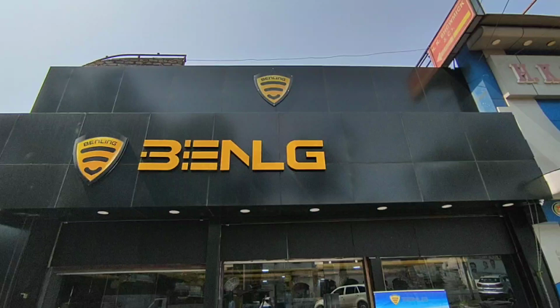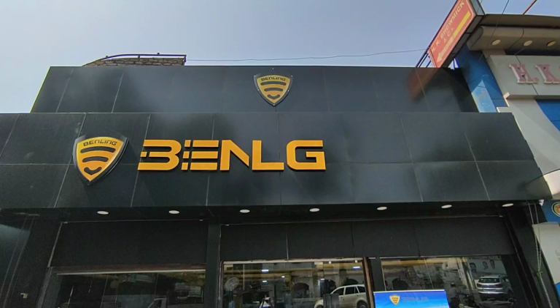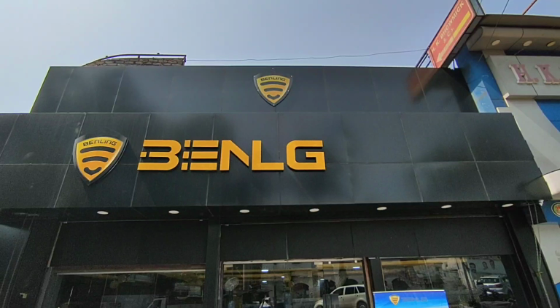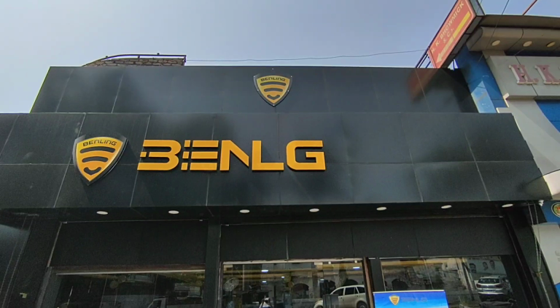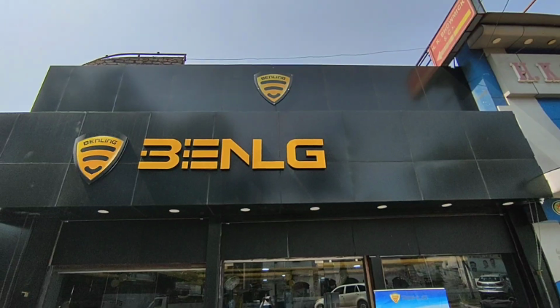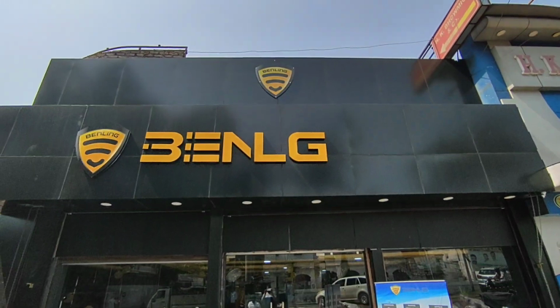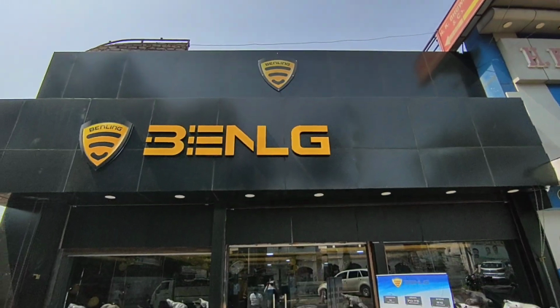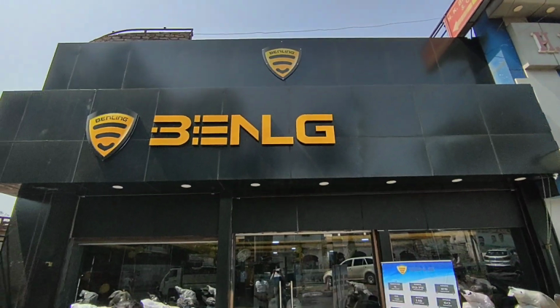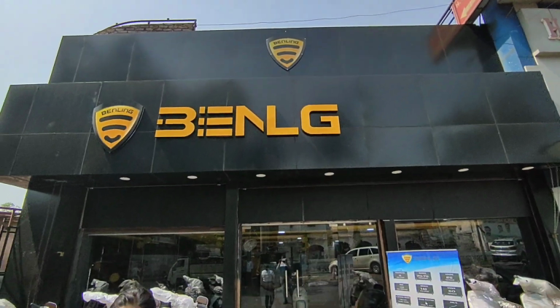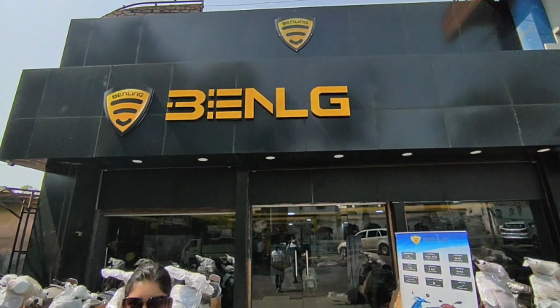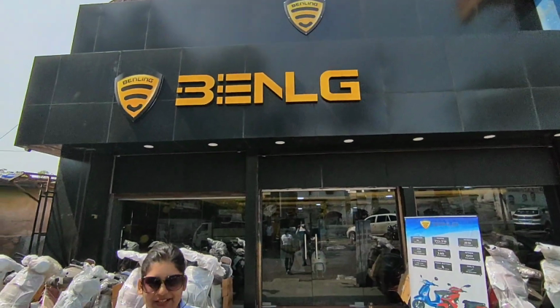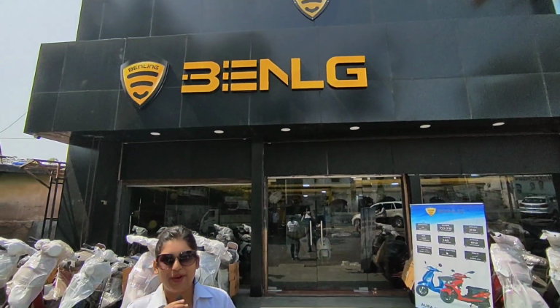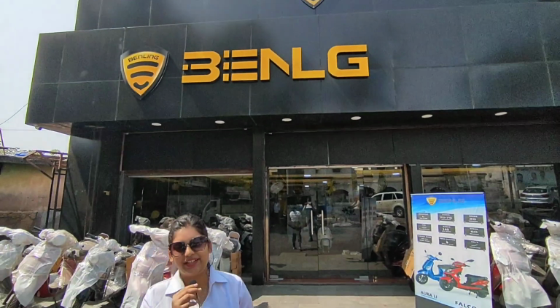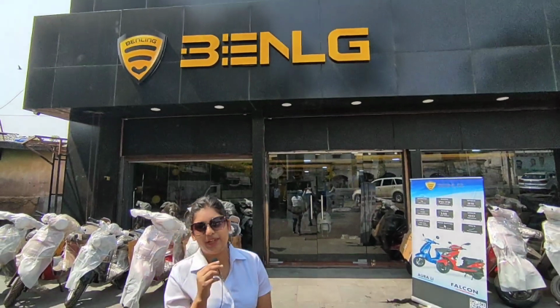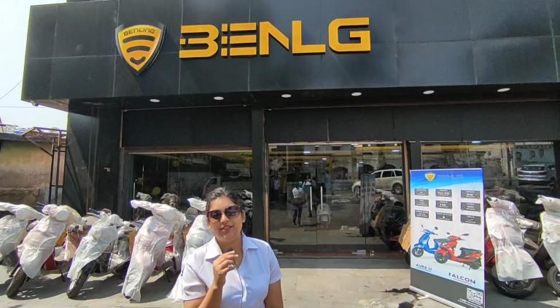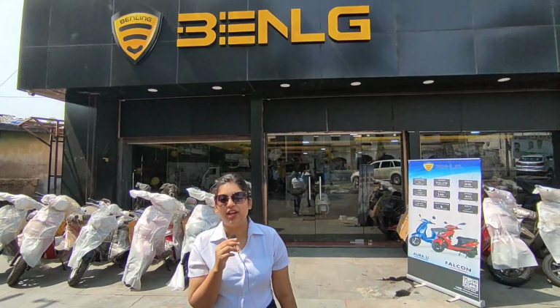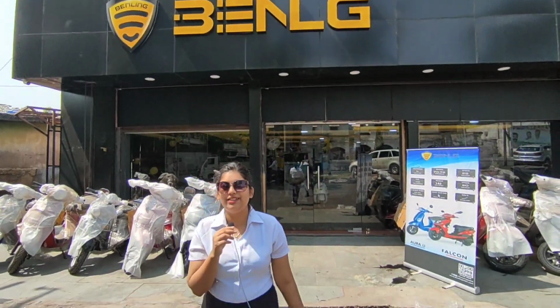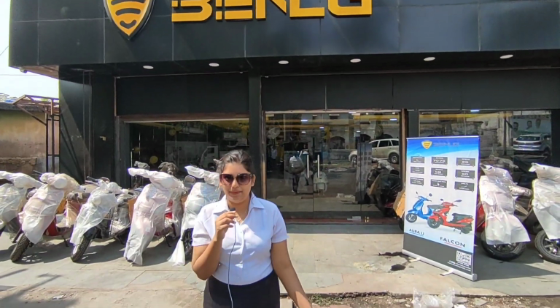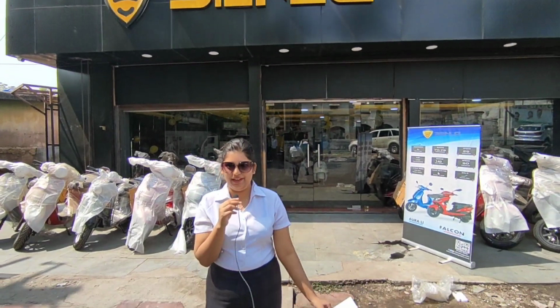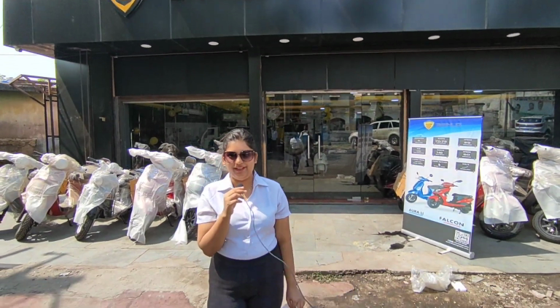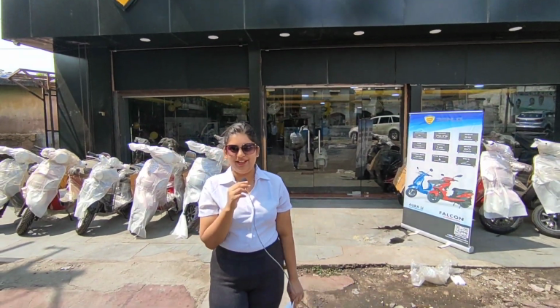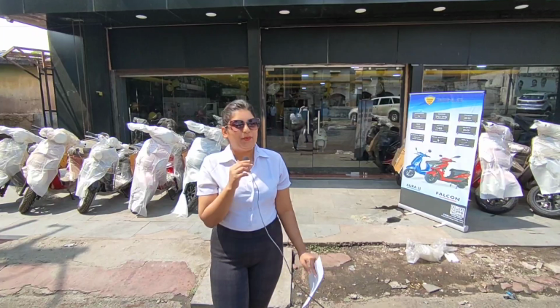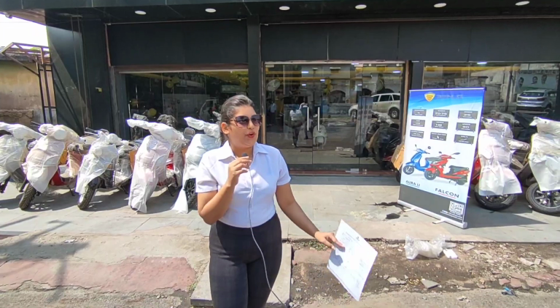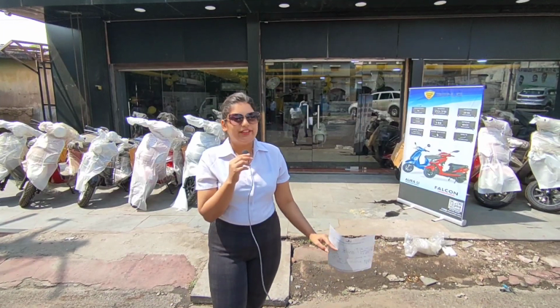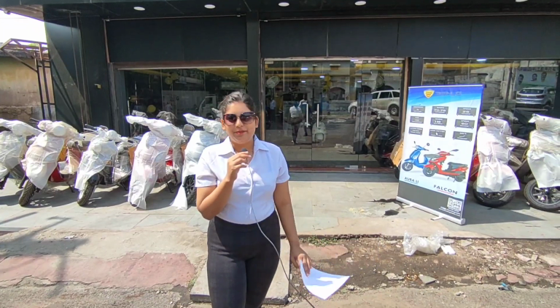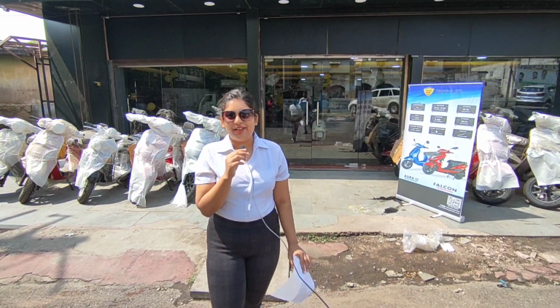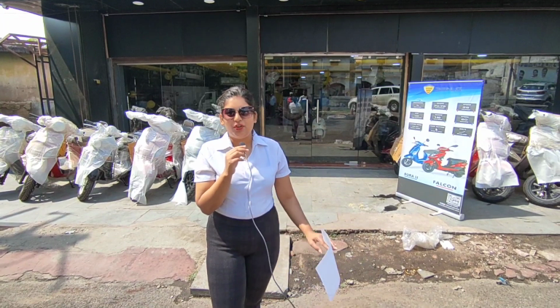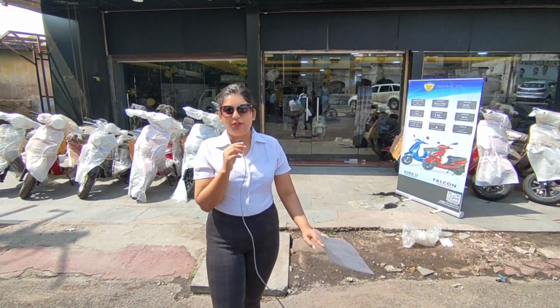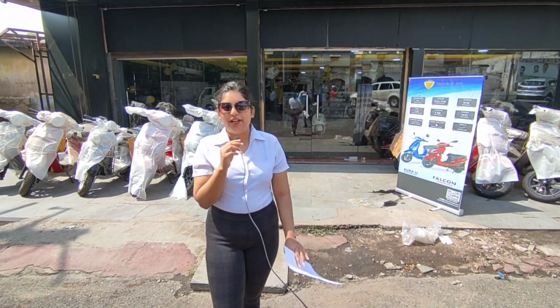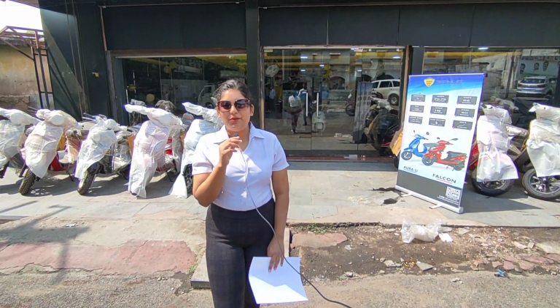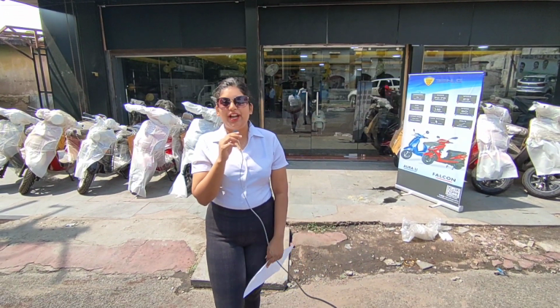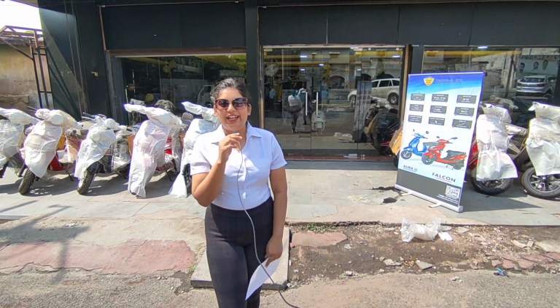Hello everyone! Welcome back to Market Plus, where everyone will meet. It is very warm, and we have come here many days.